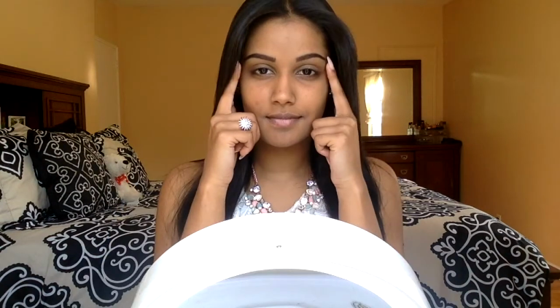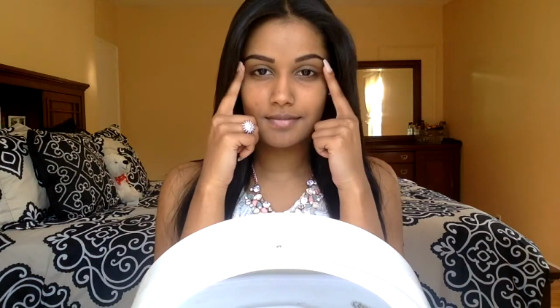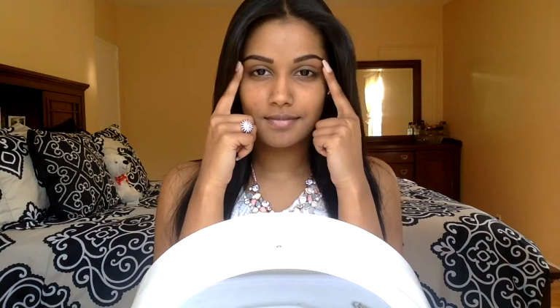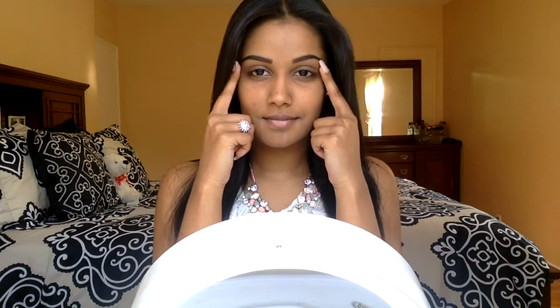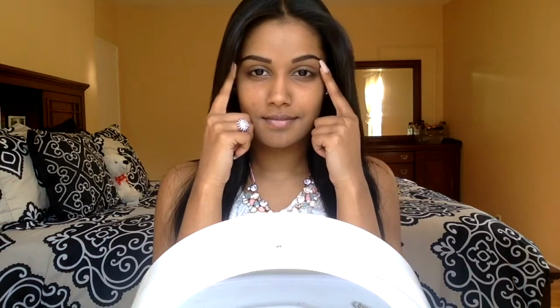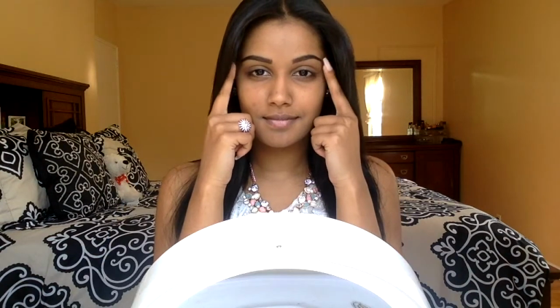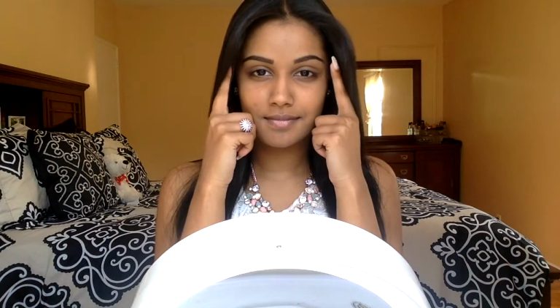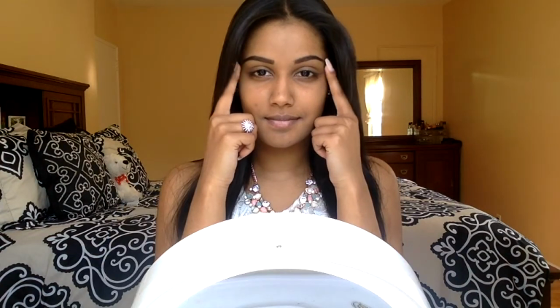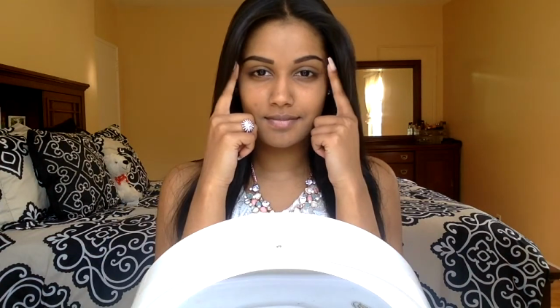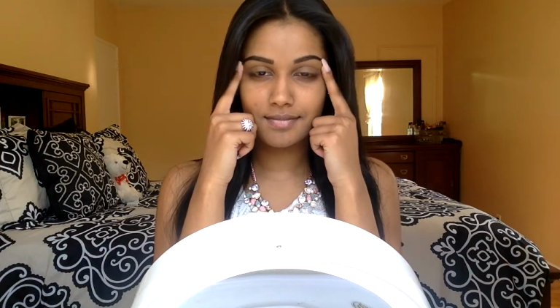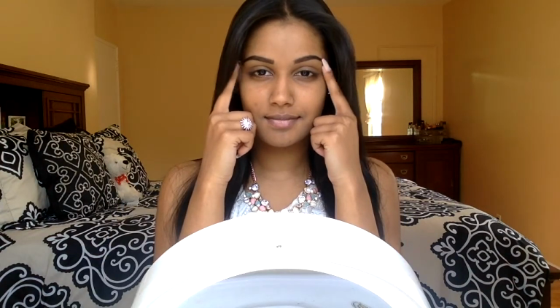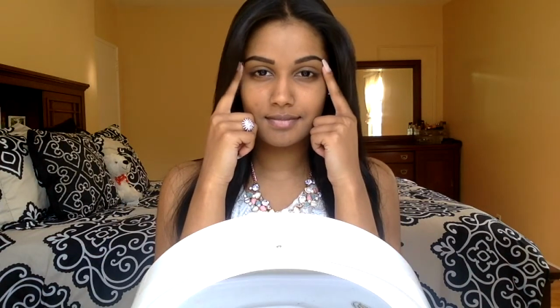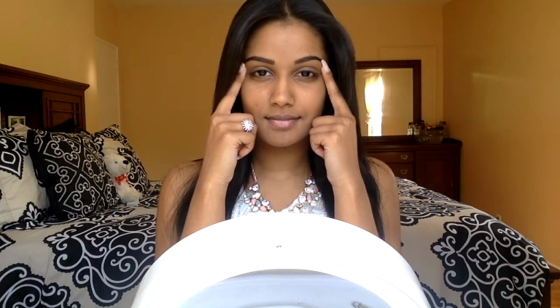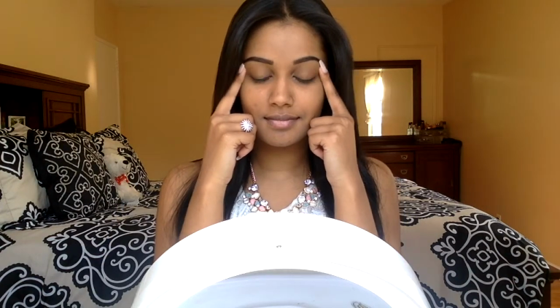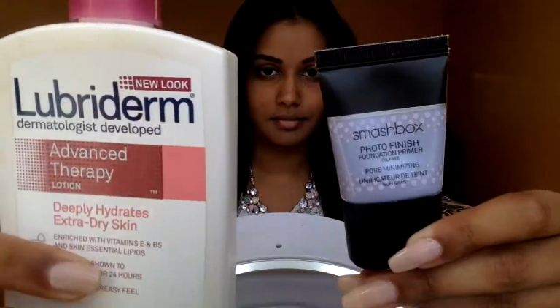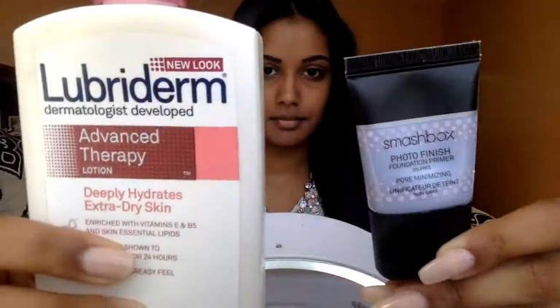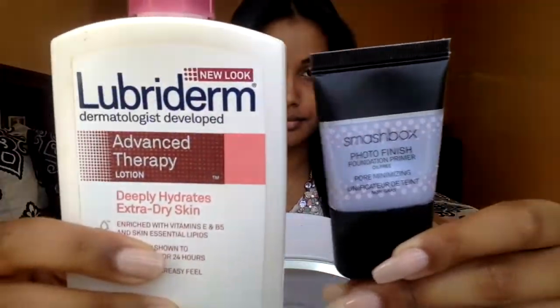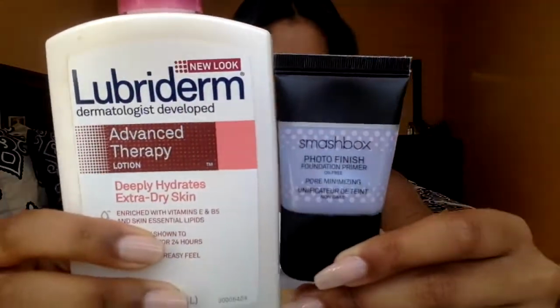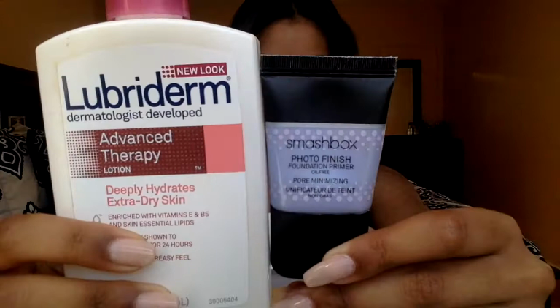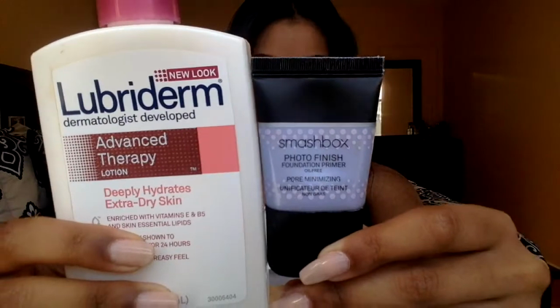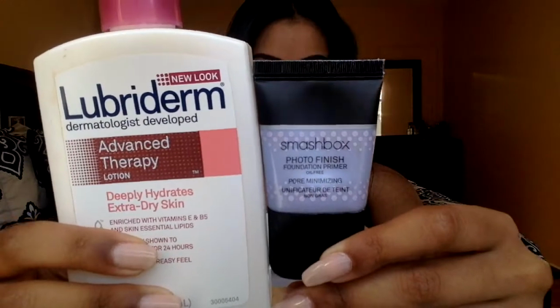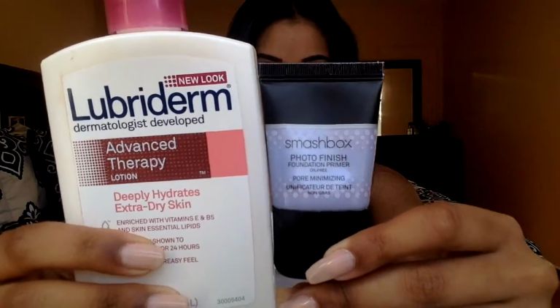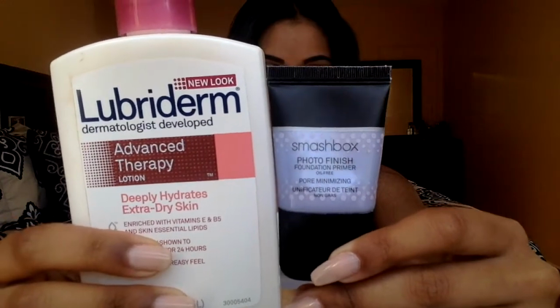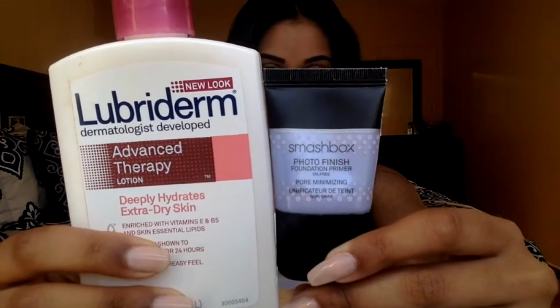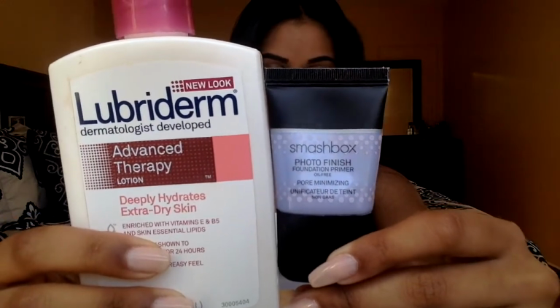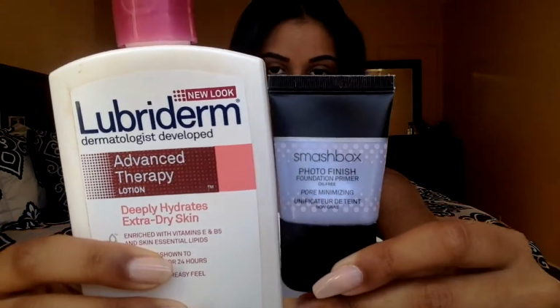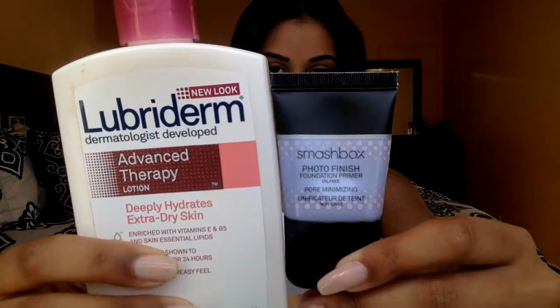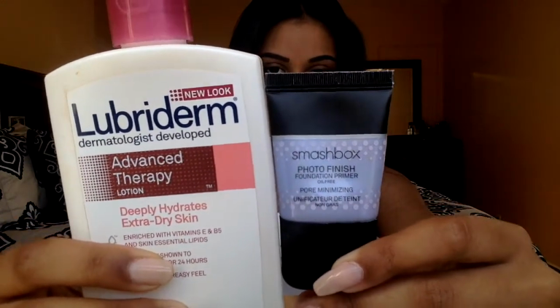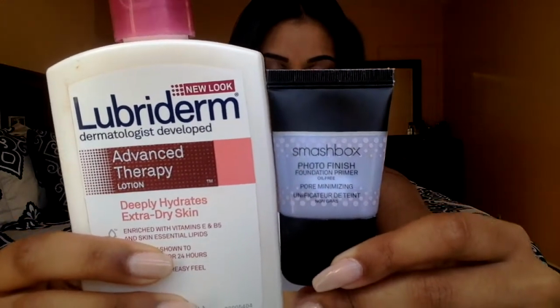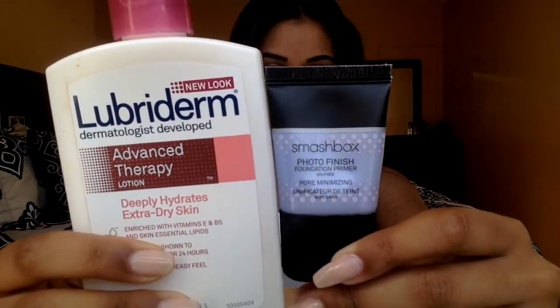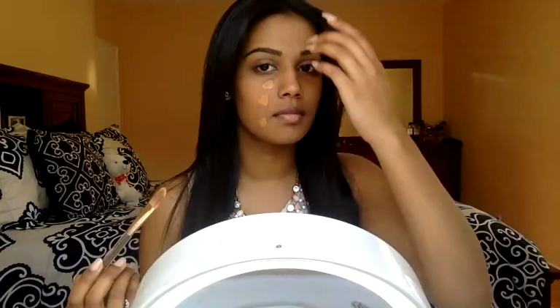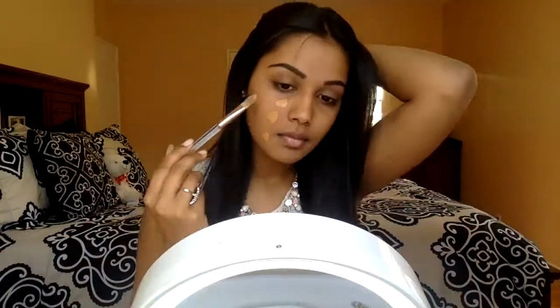Hey guys and welcome back to our channel. I already did my brows off camera and primed and moisturized using these two products.